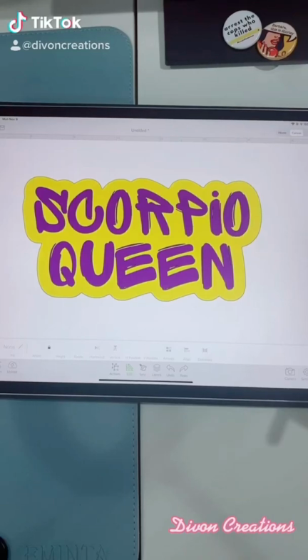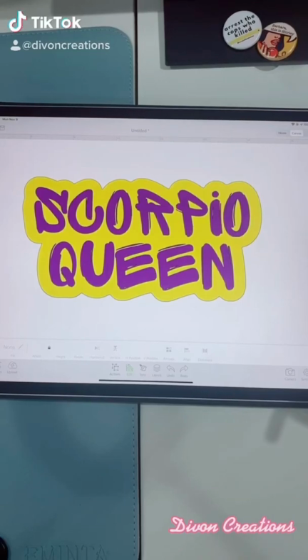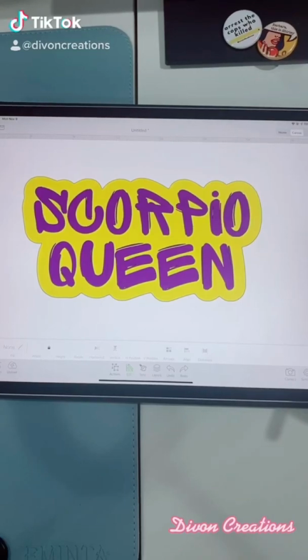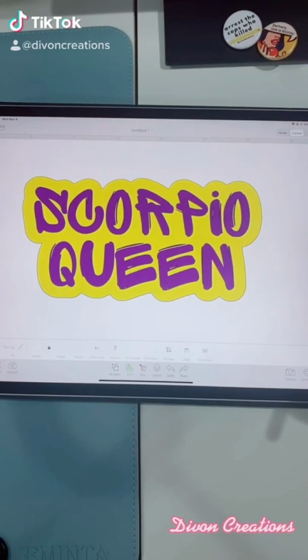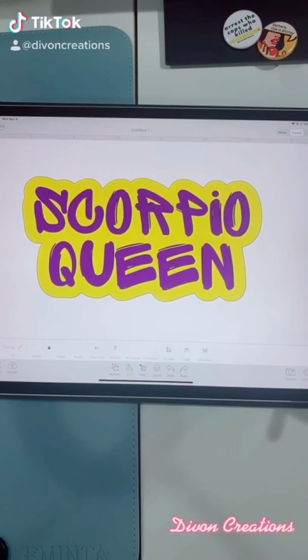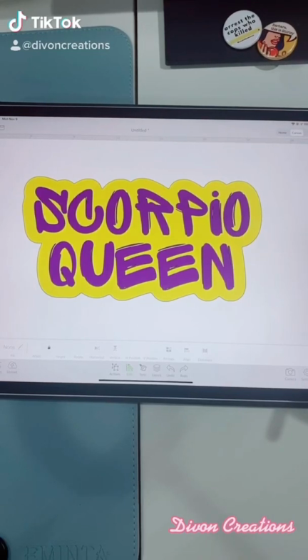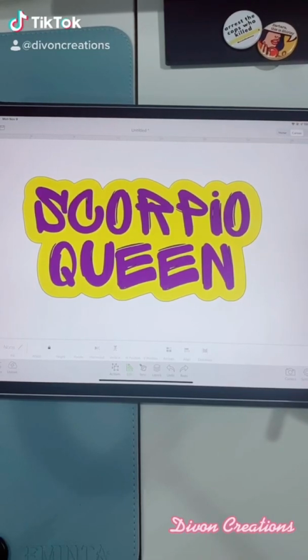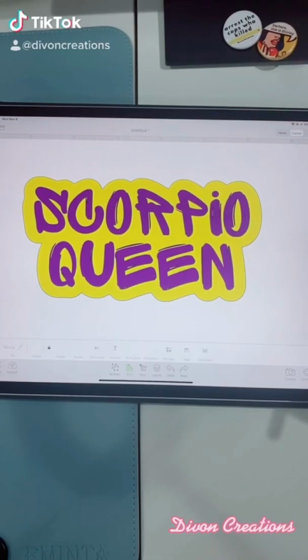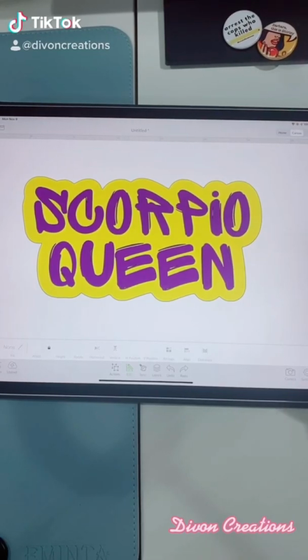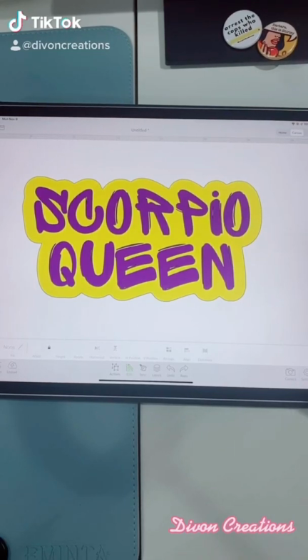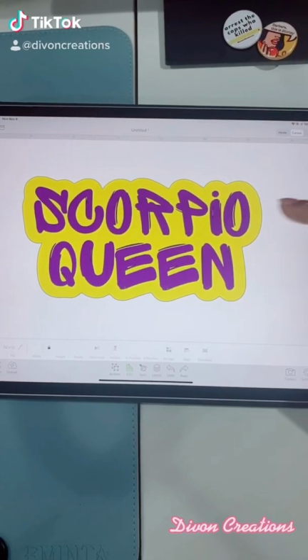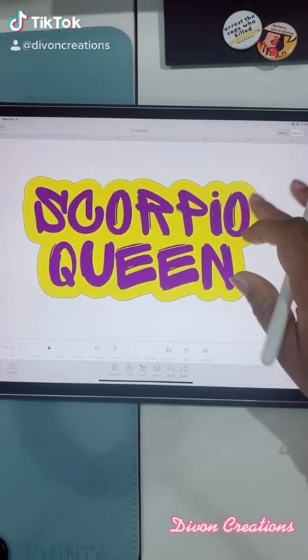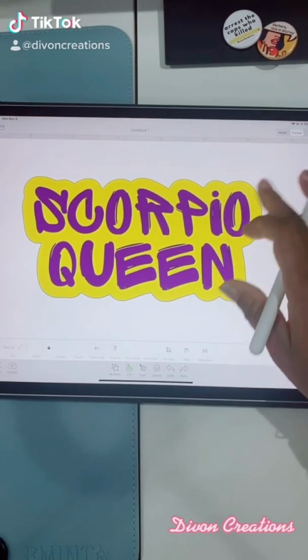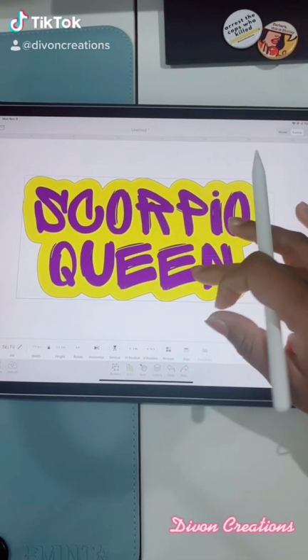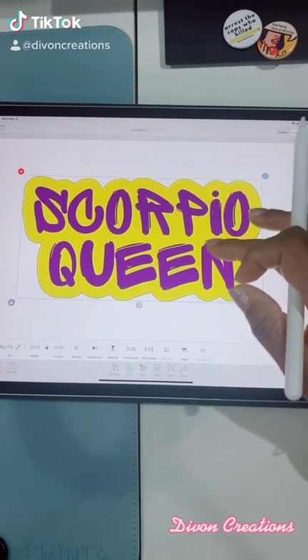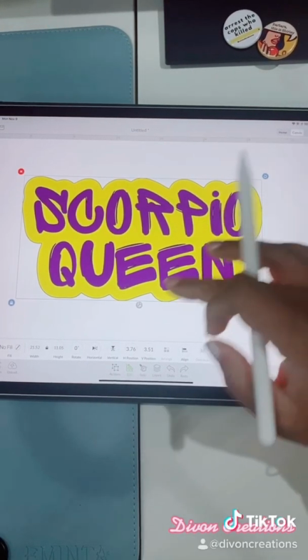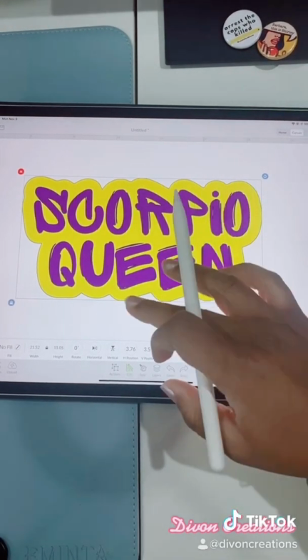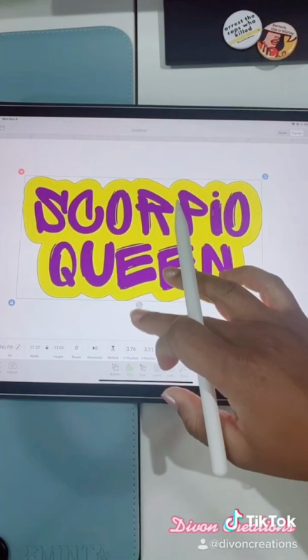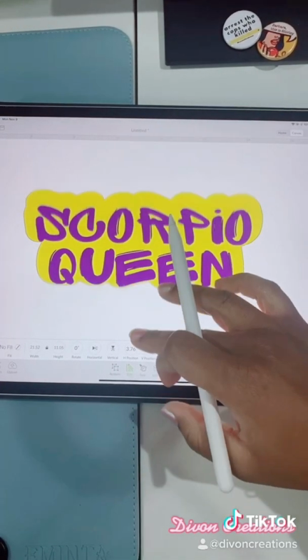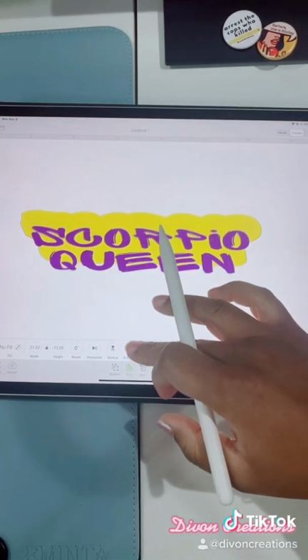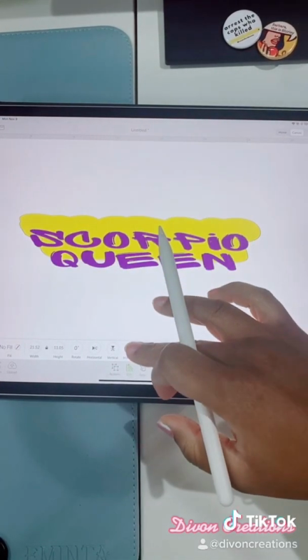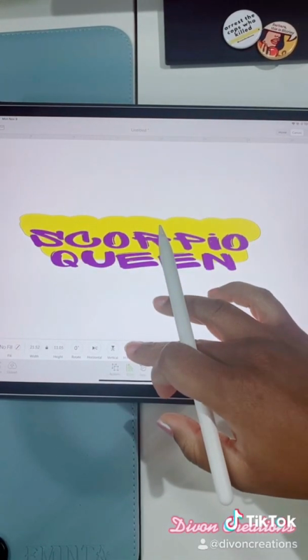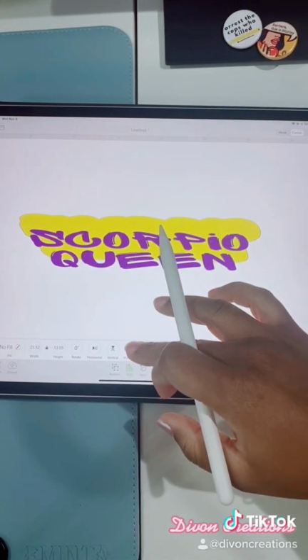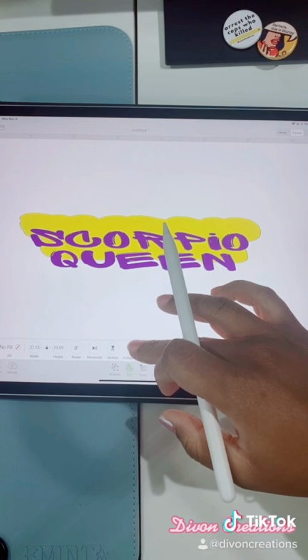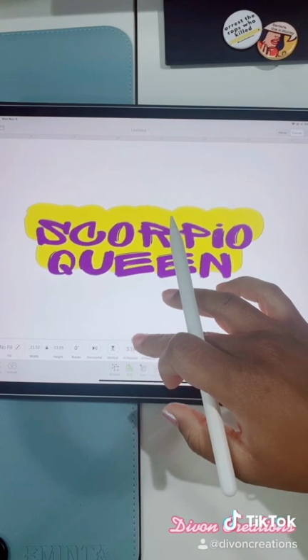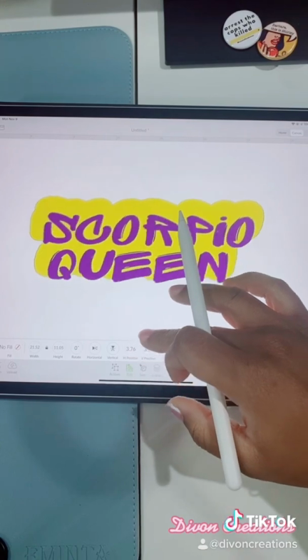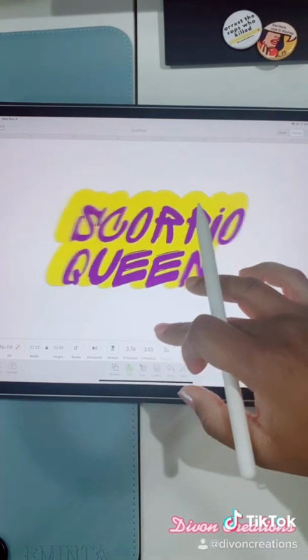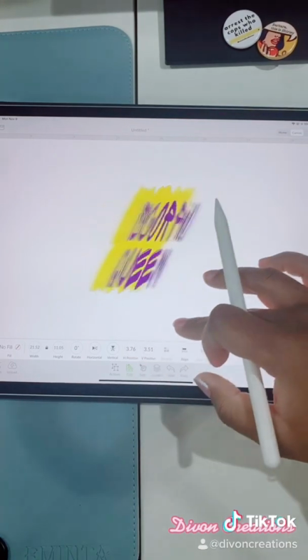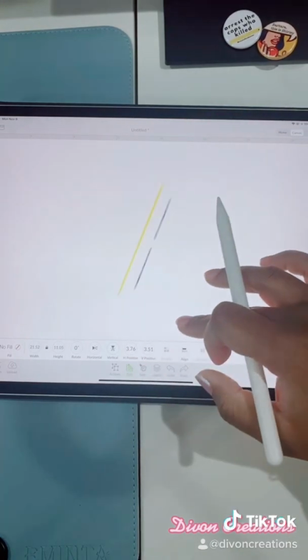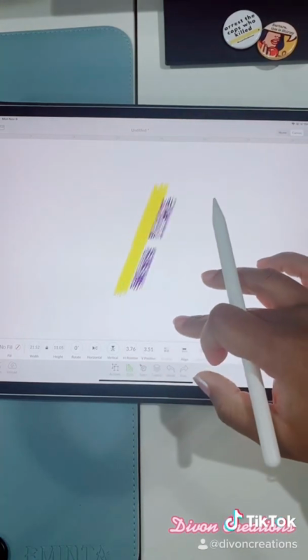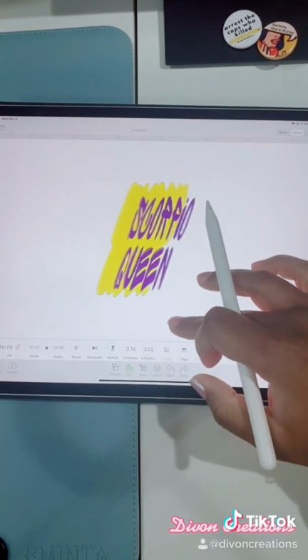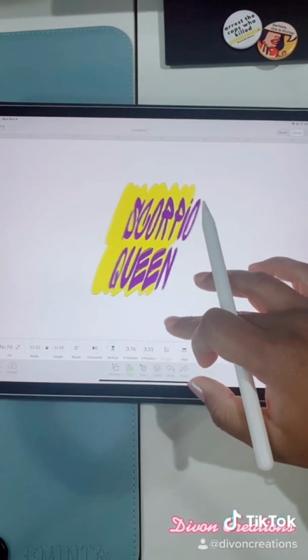So if you're interested in learning how to create an offset and upload it into Cricut, stay tuned.